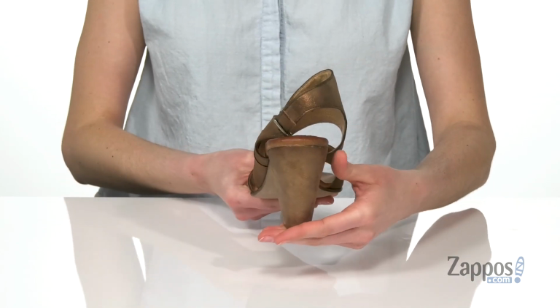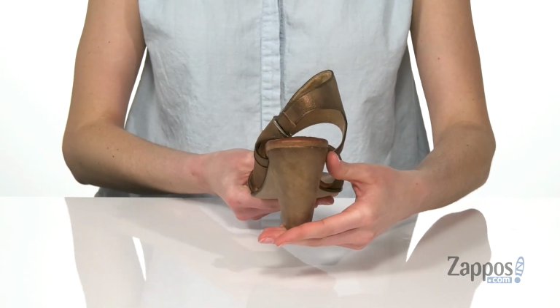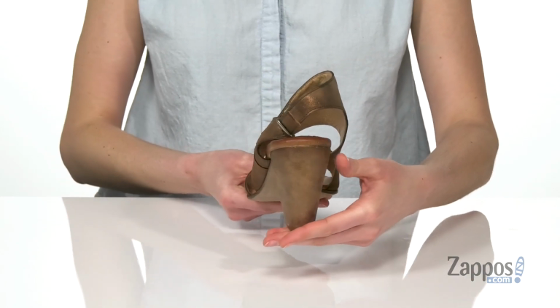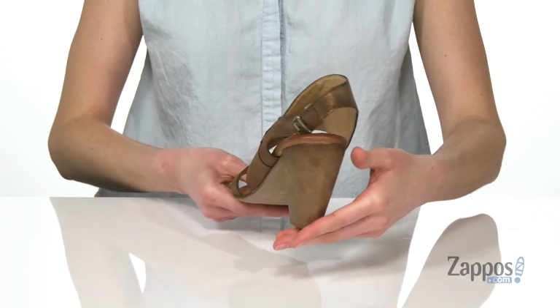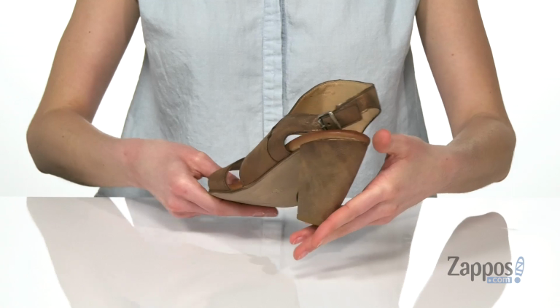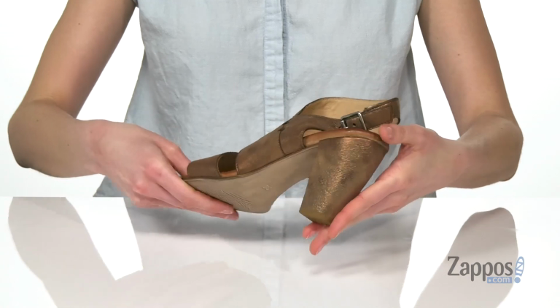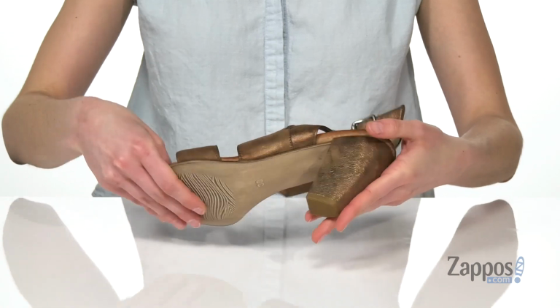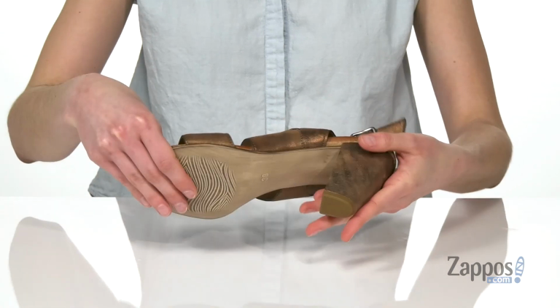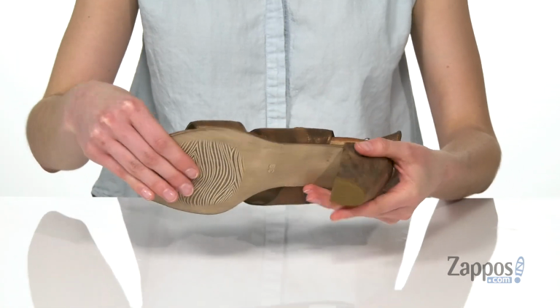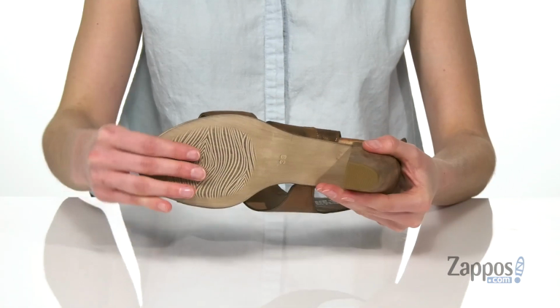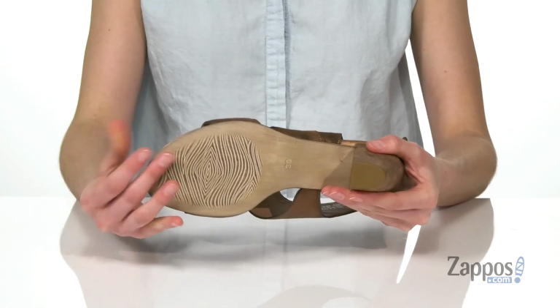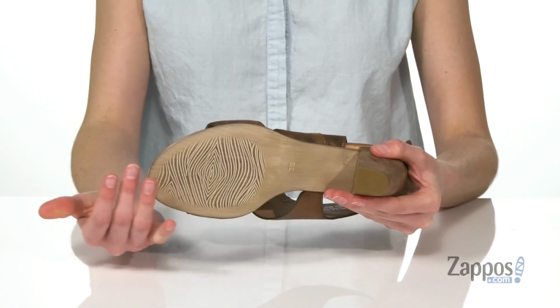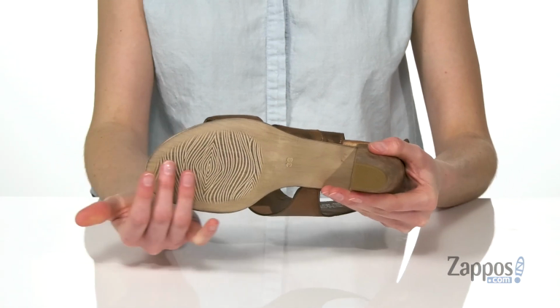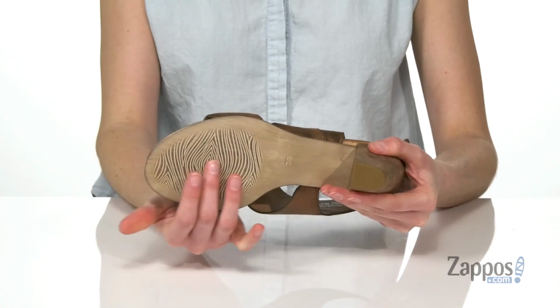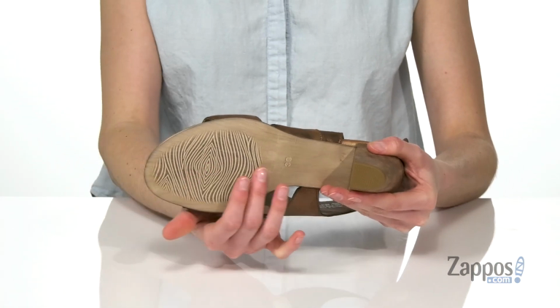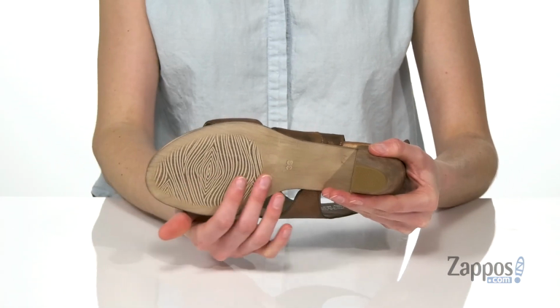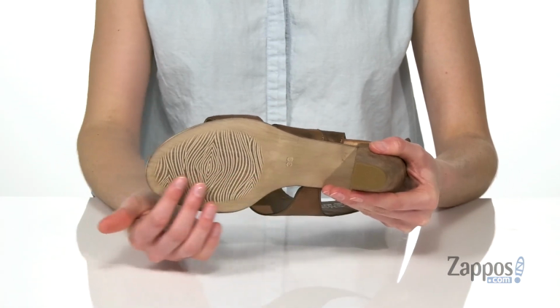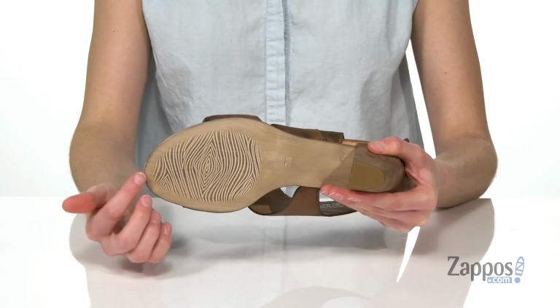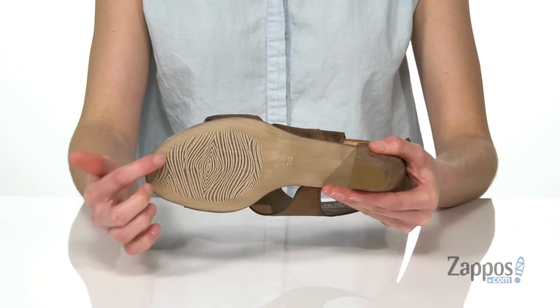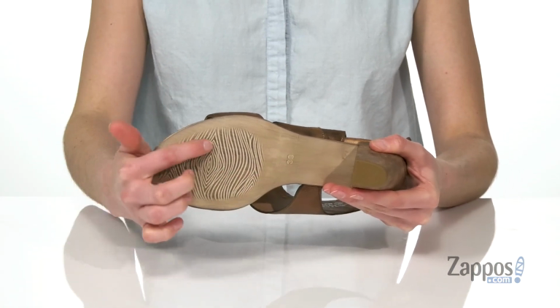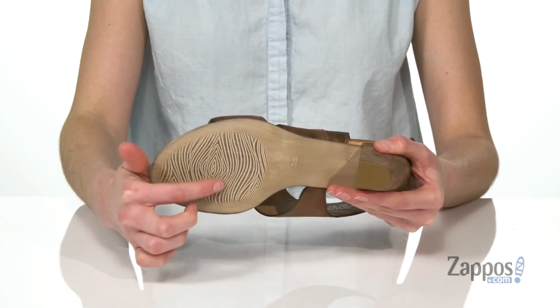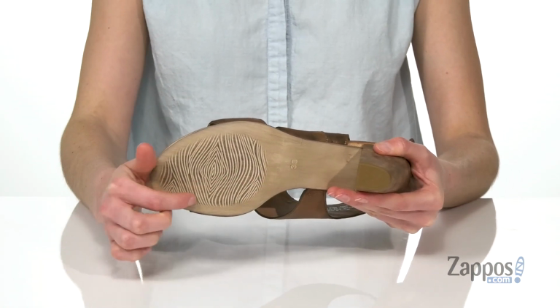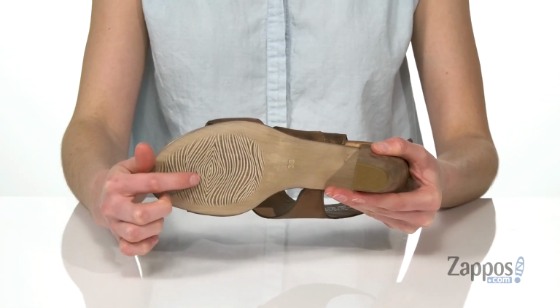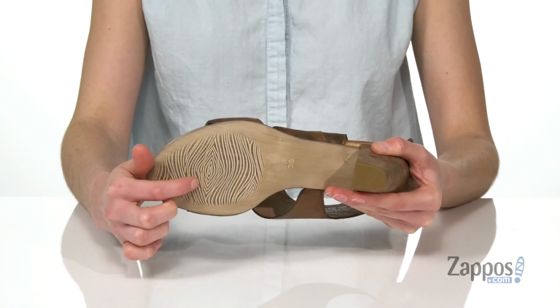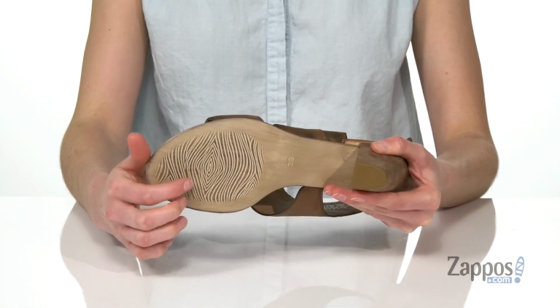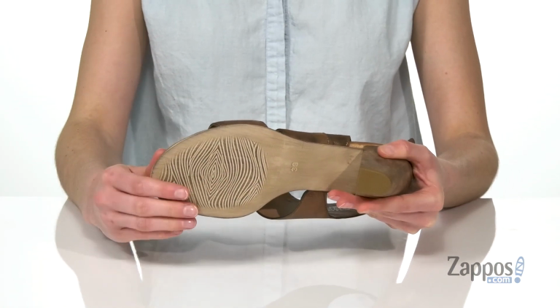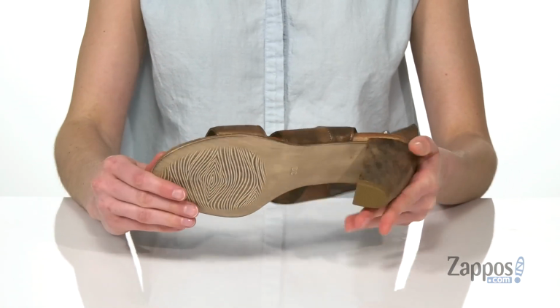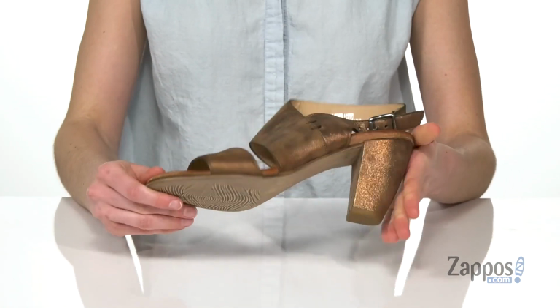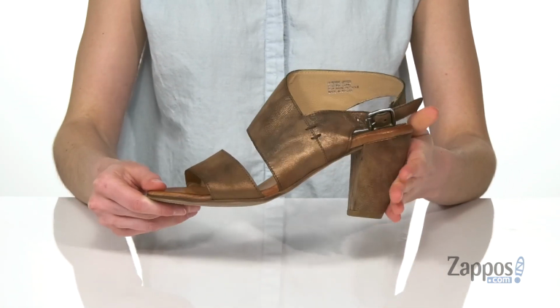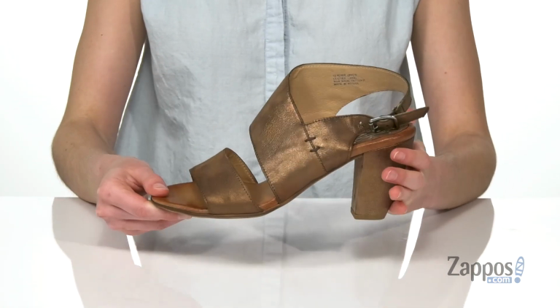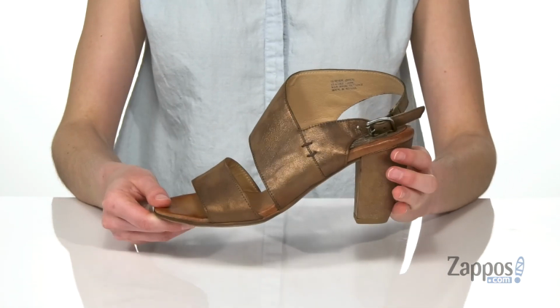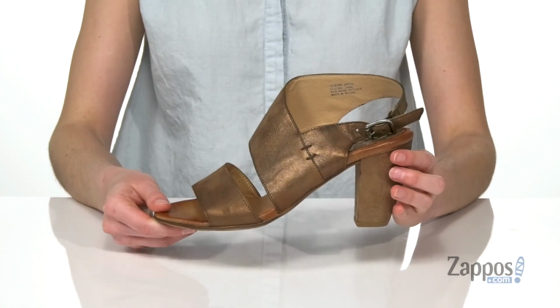Over three inches of lift from that wrapped heel at the back, and underneath you've got a grippy outsole with this kind of wood grain pattern on the forefoot.